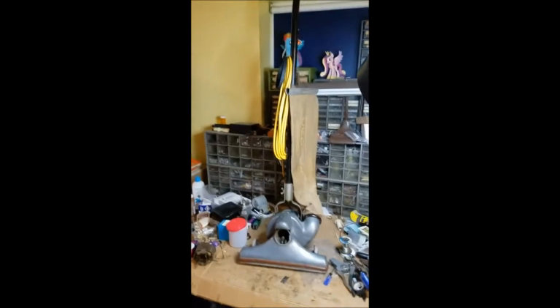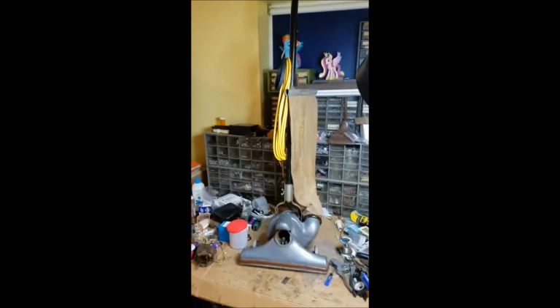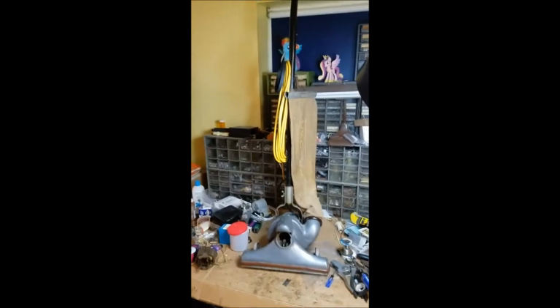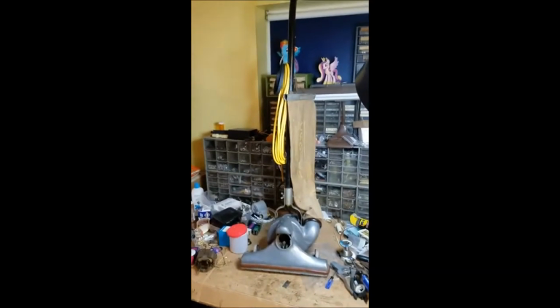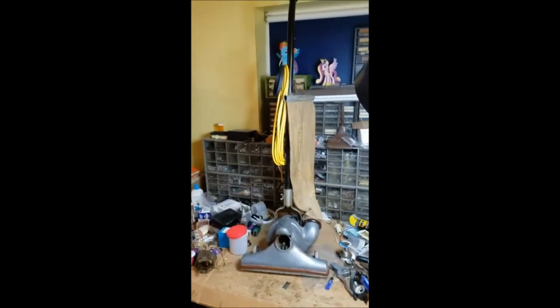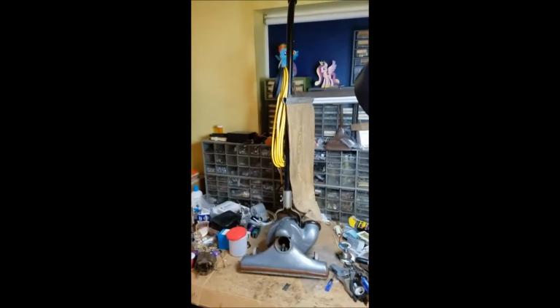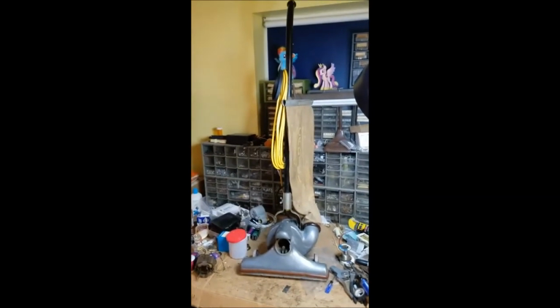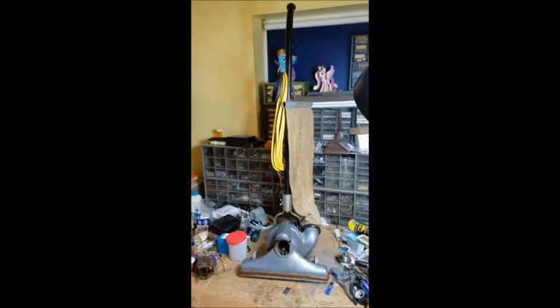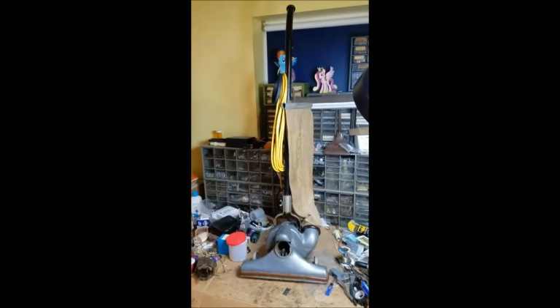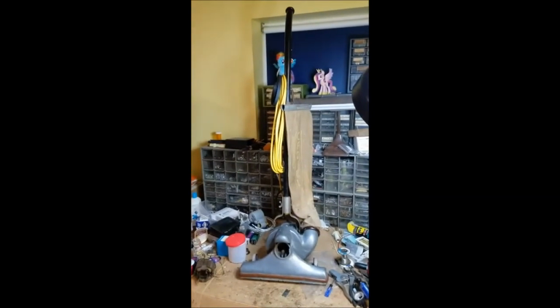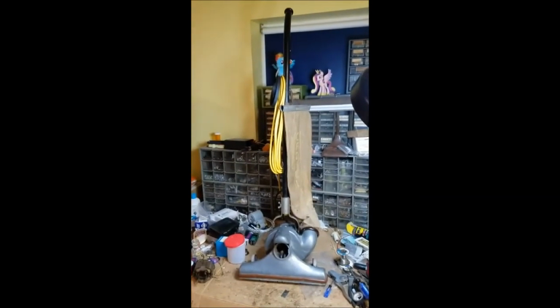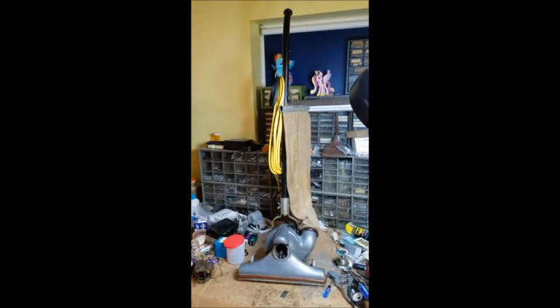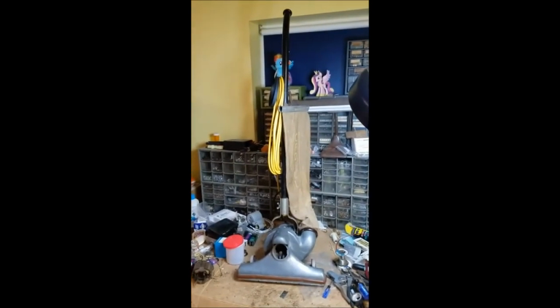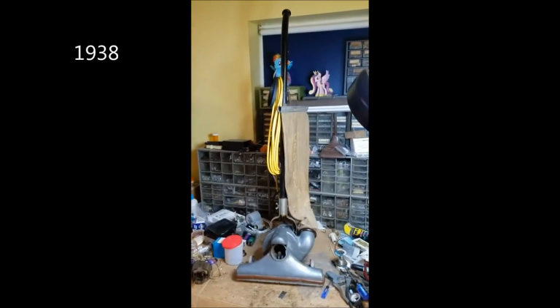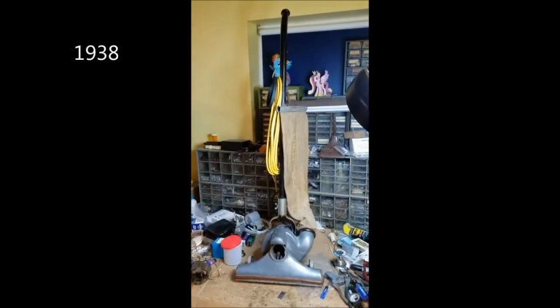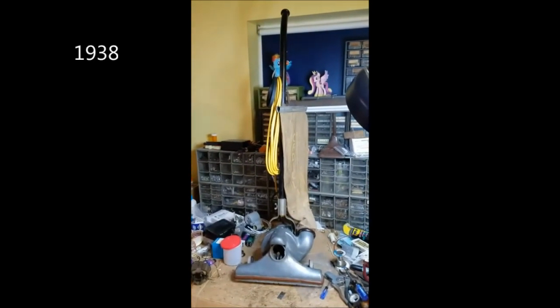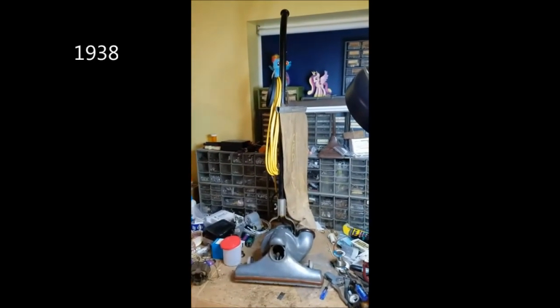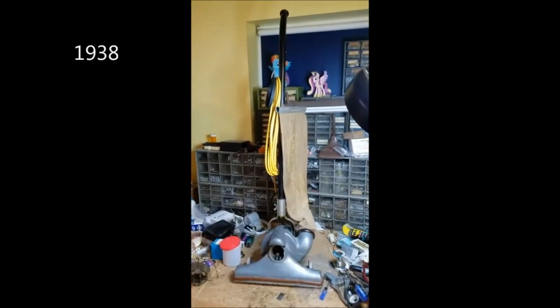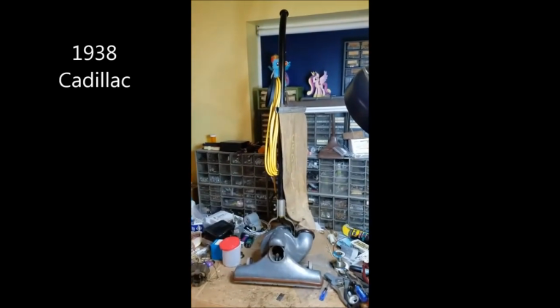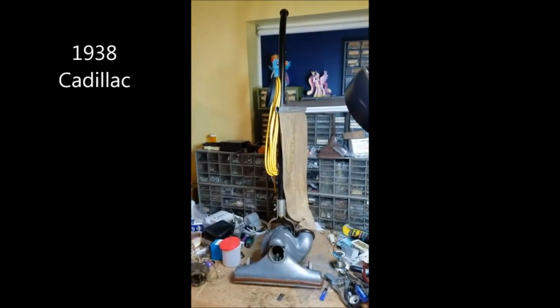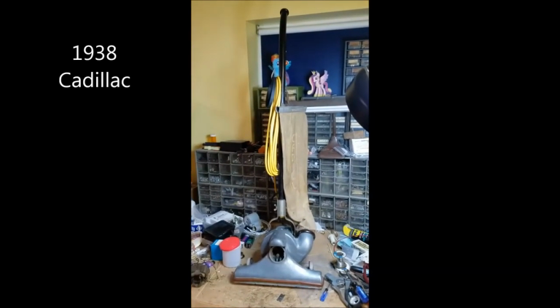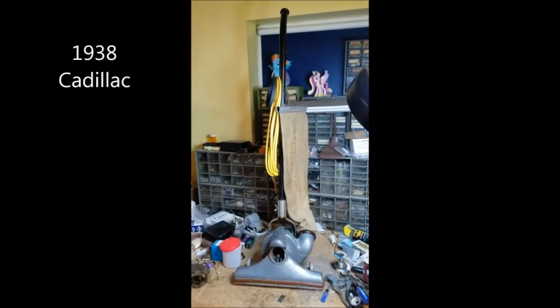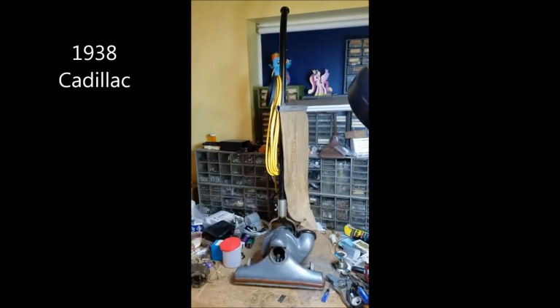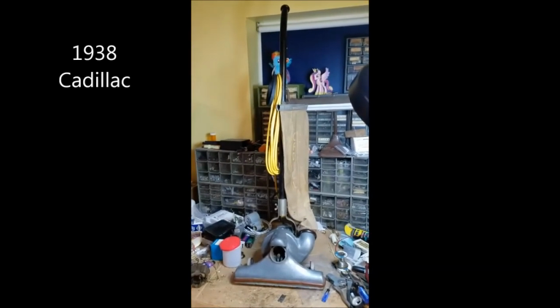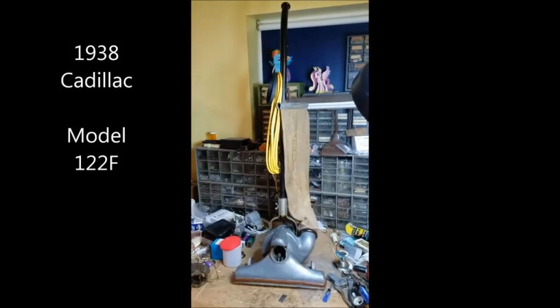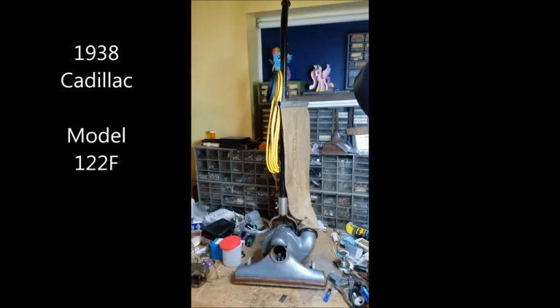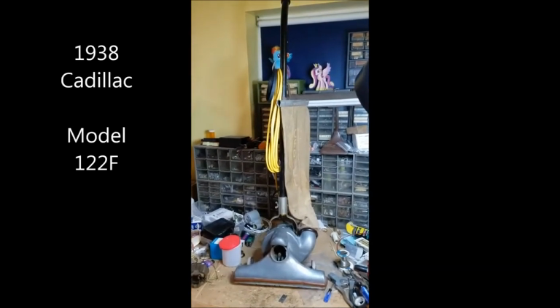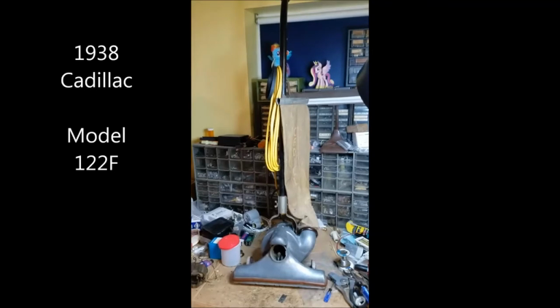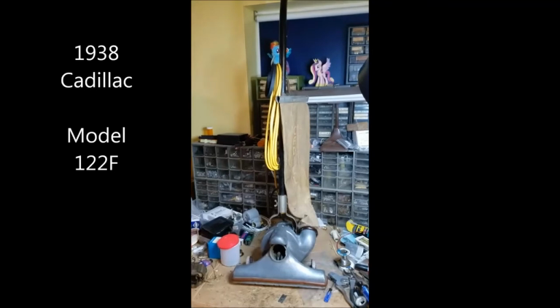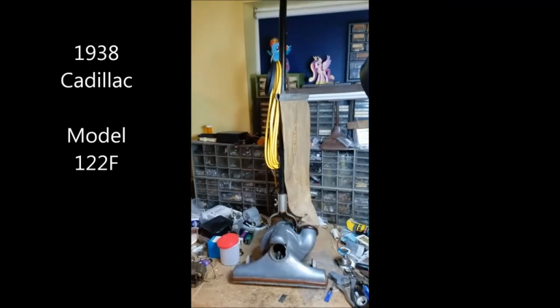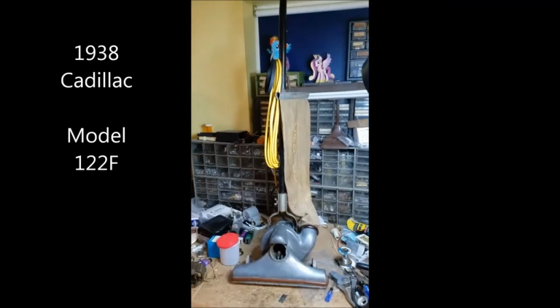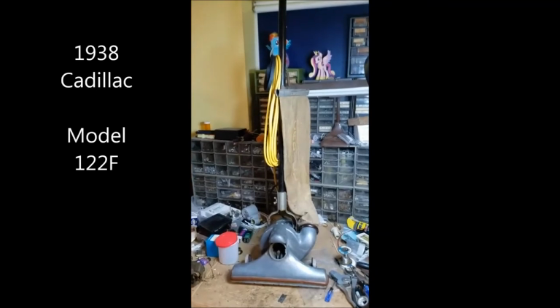Hello viewers. Here we have a 1938 Cadillac, that's right, vacuum cleaner.